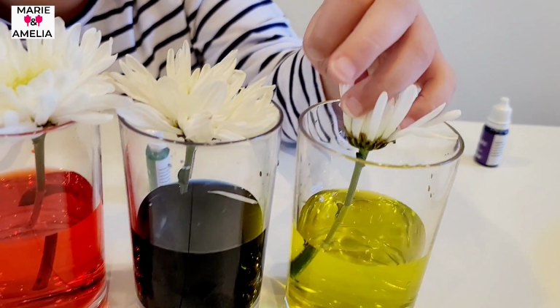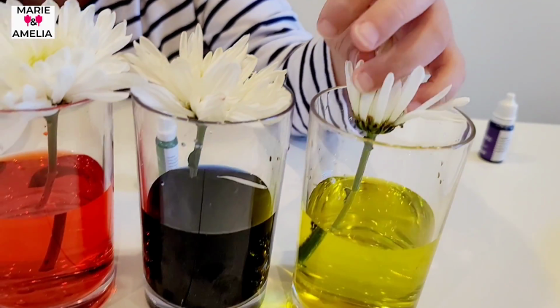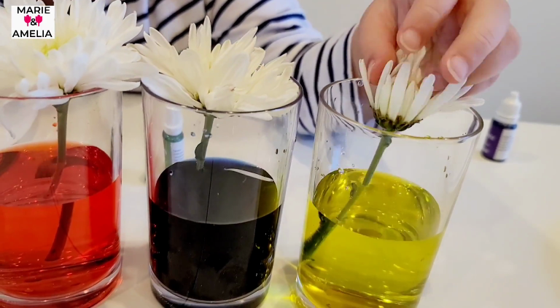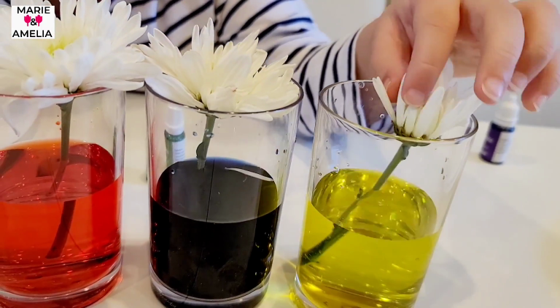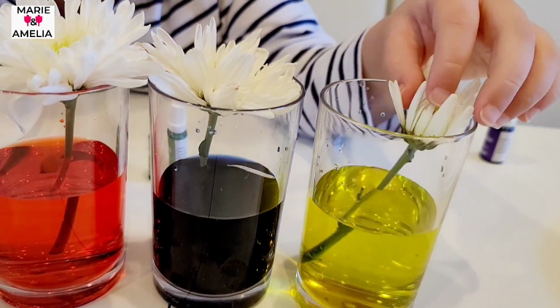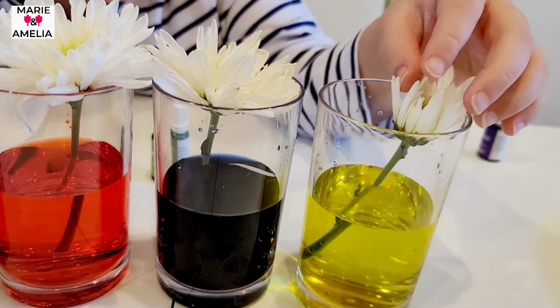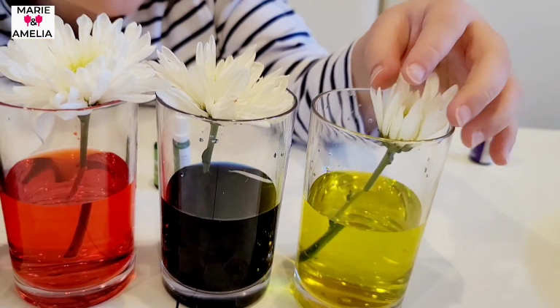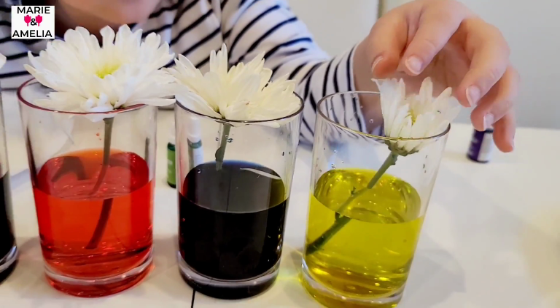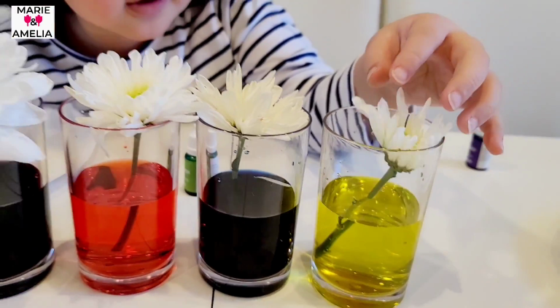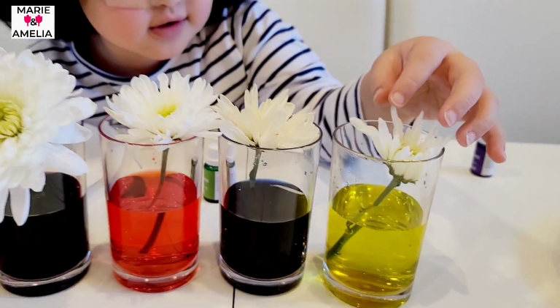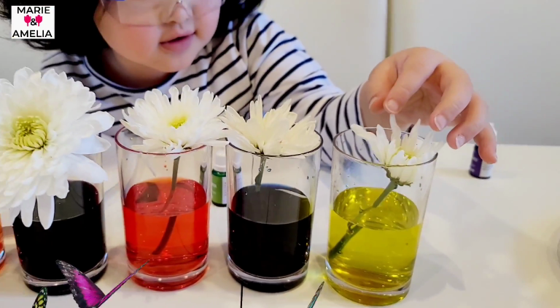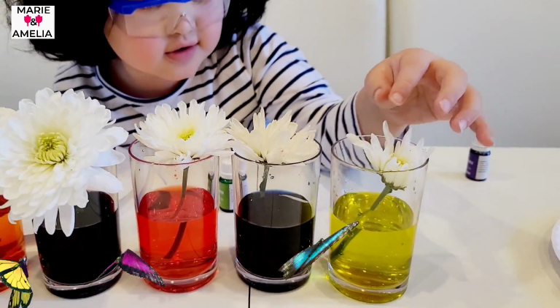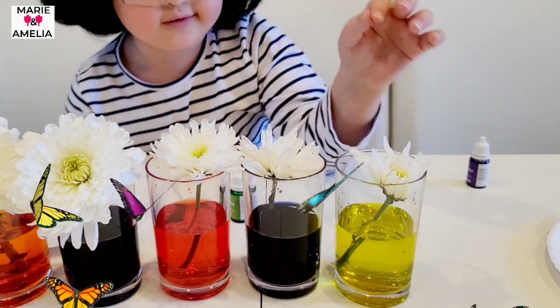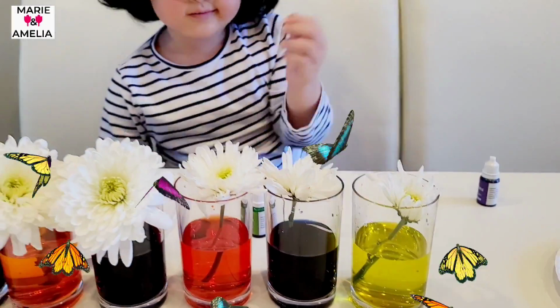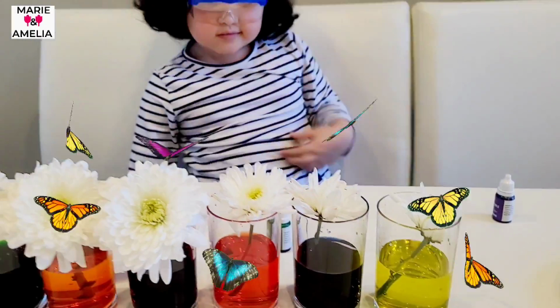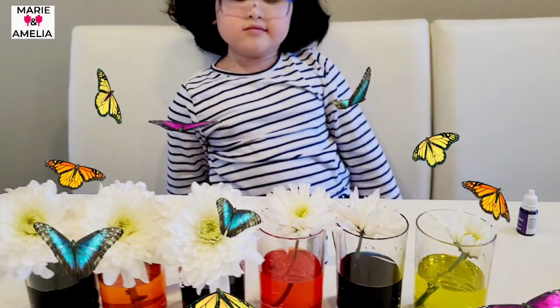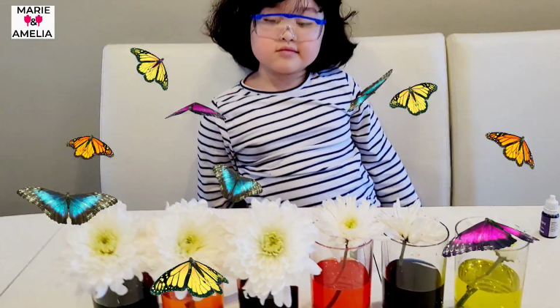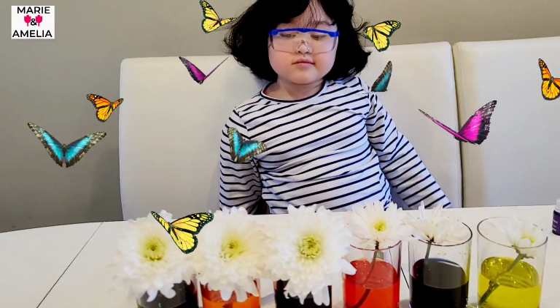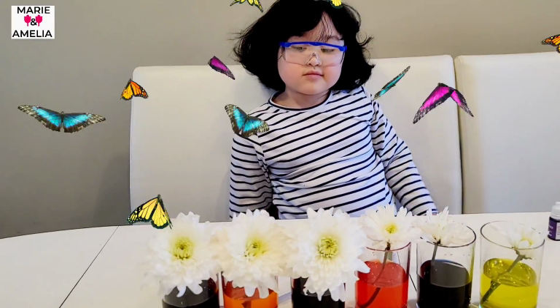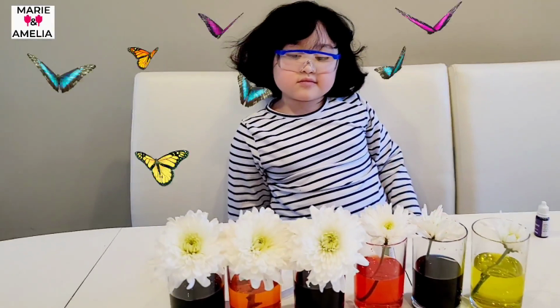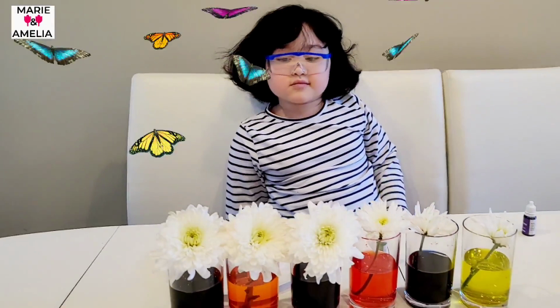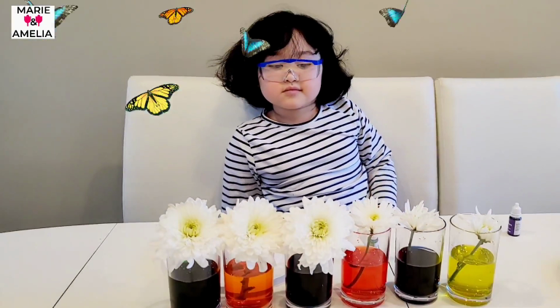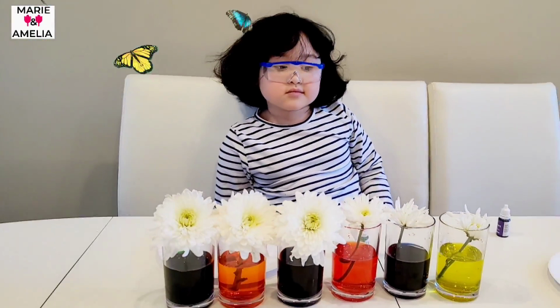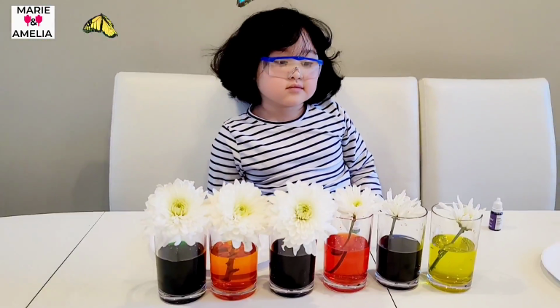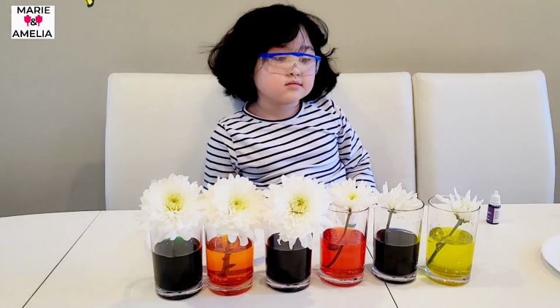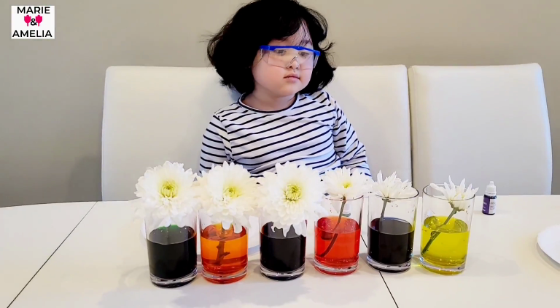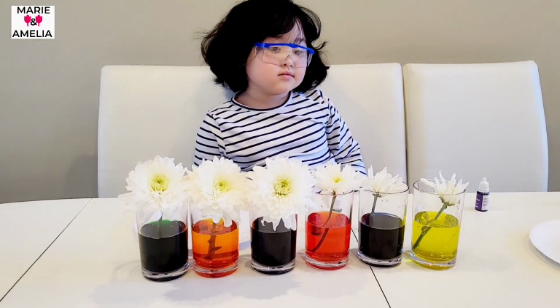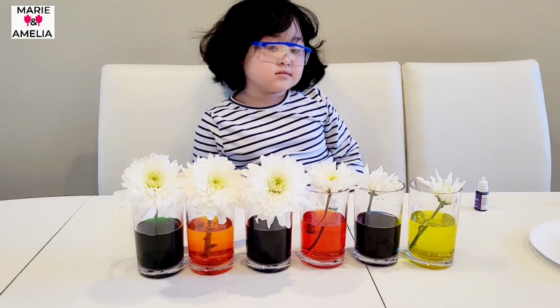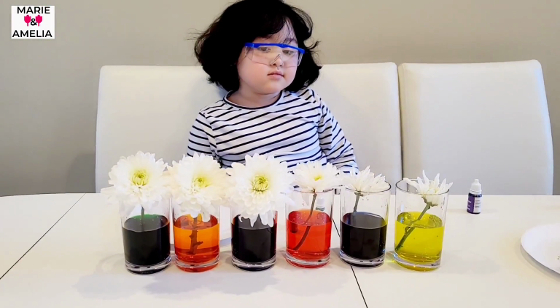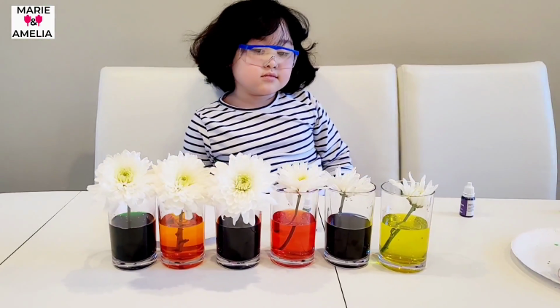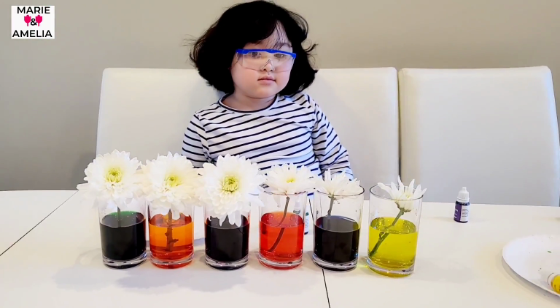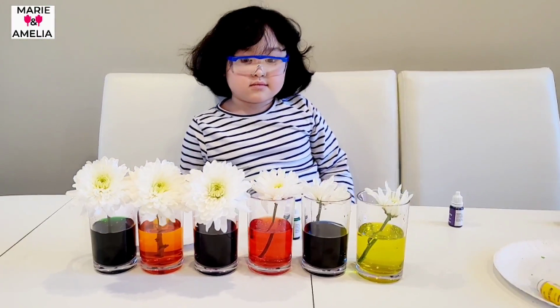There you go. OK, so now we need to wait. We need to wait.